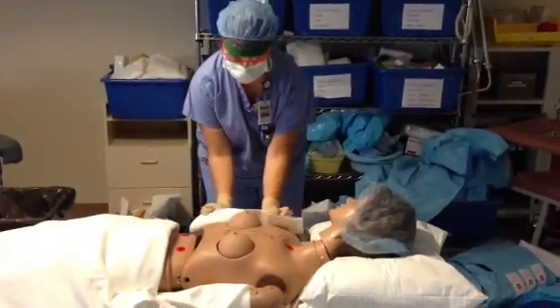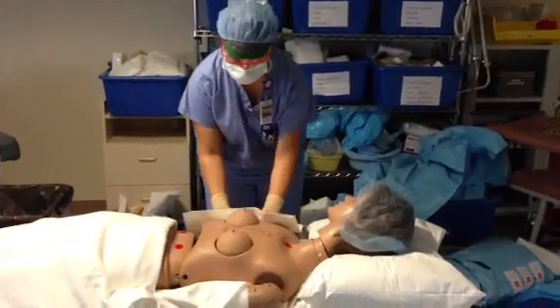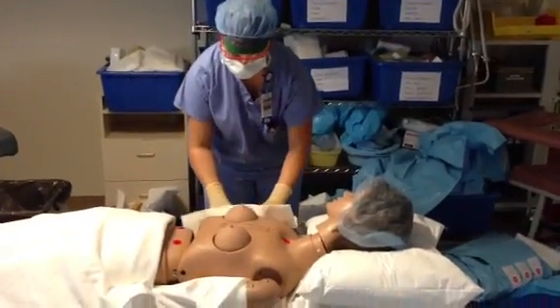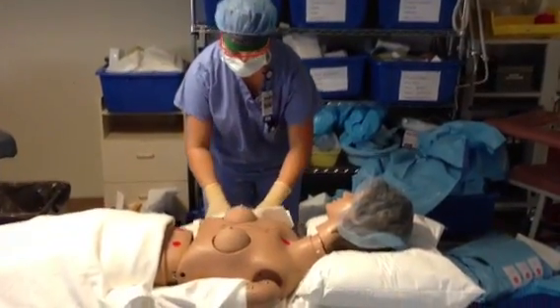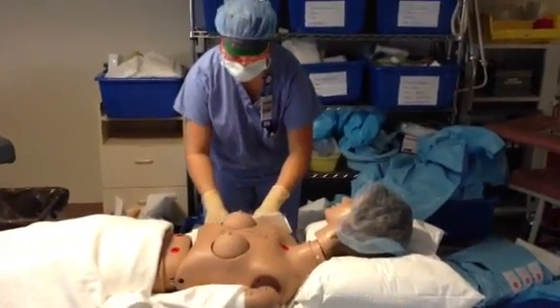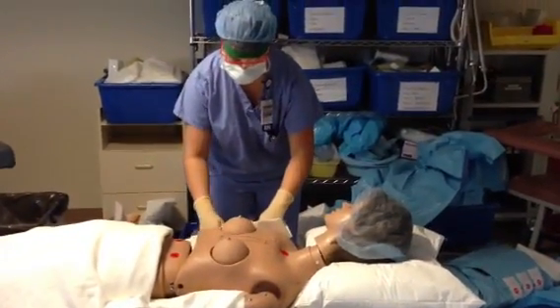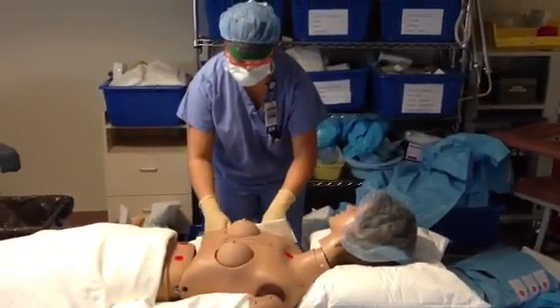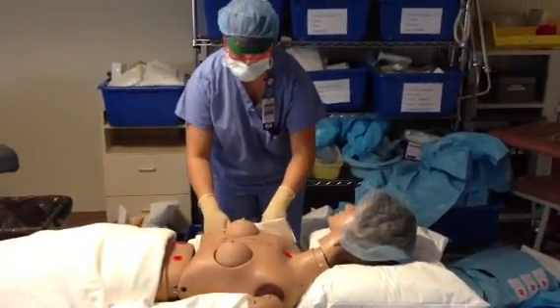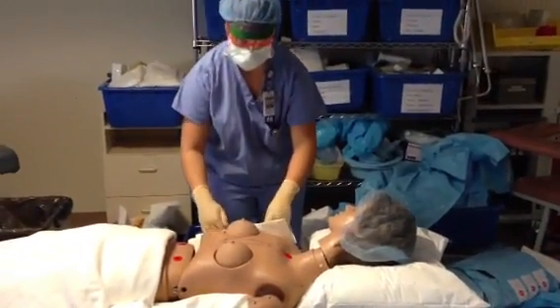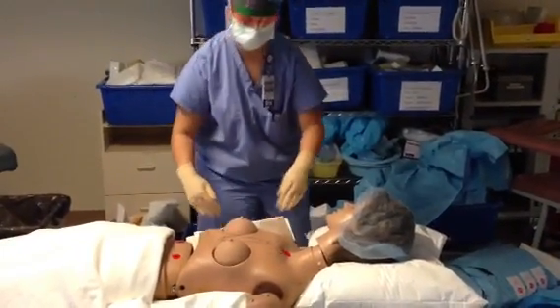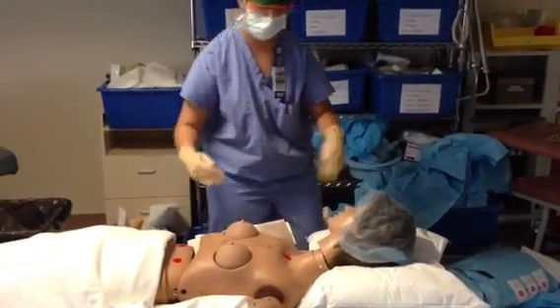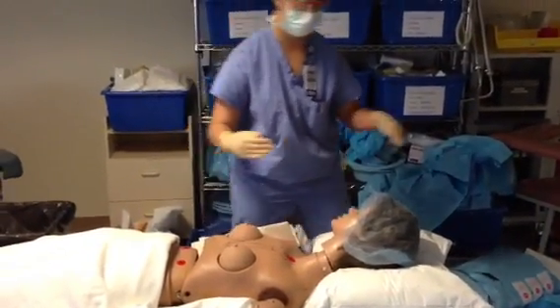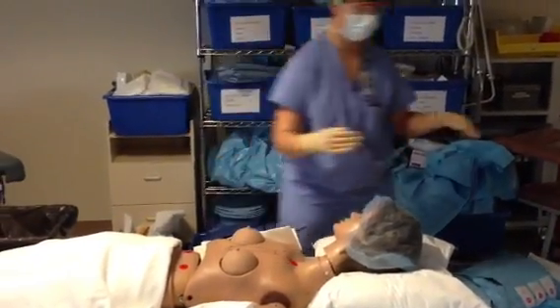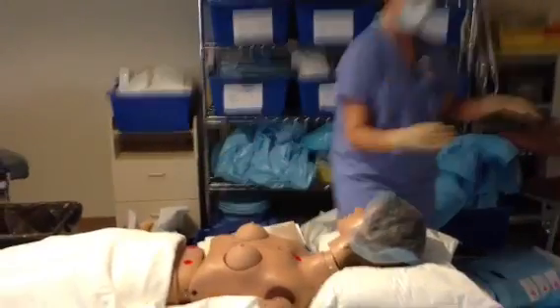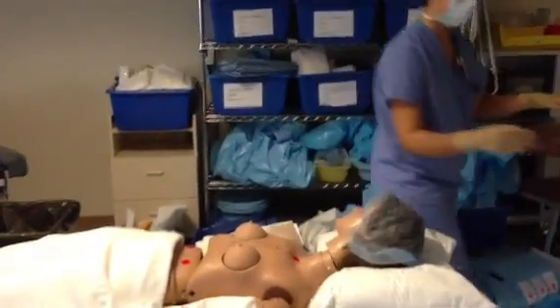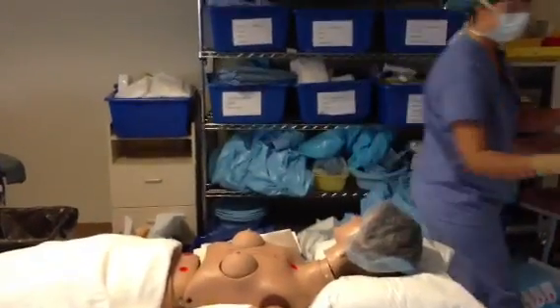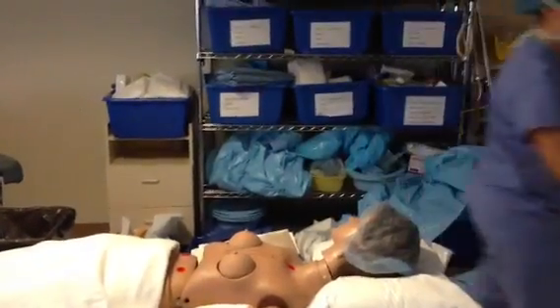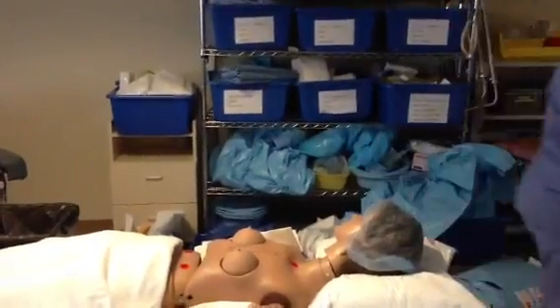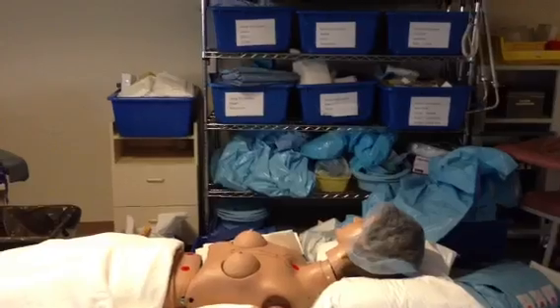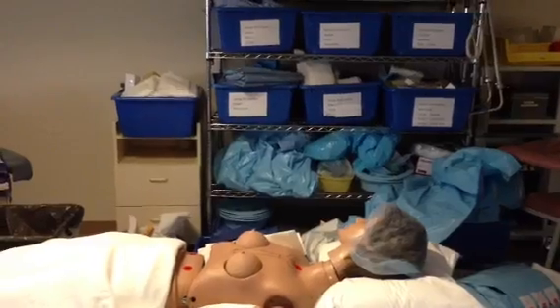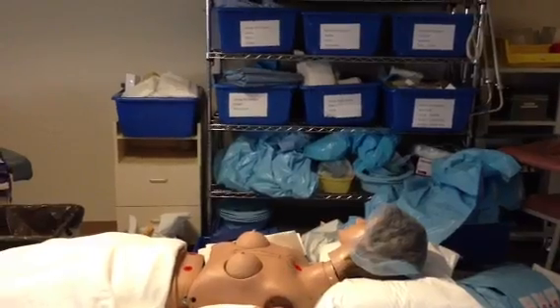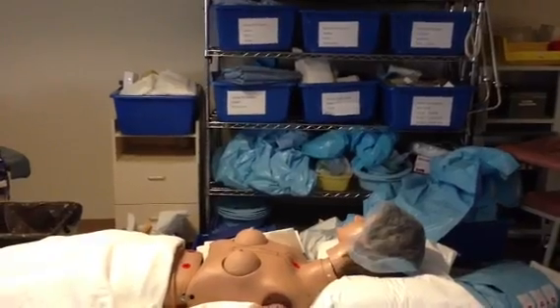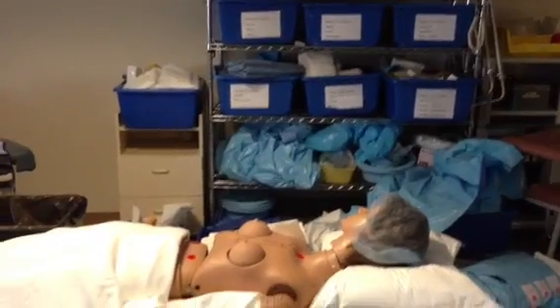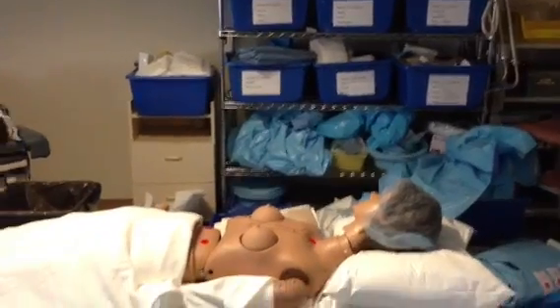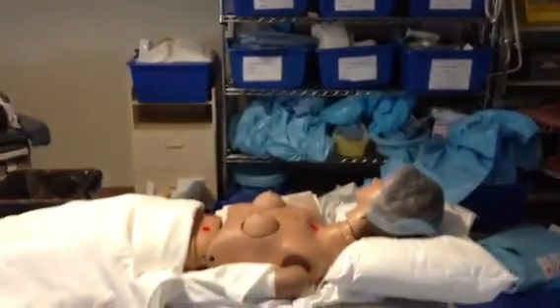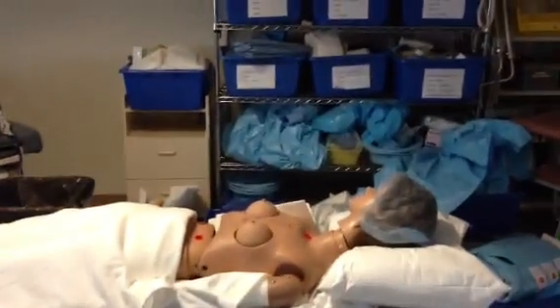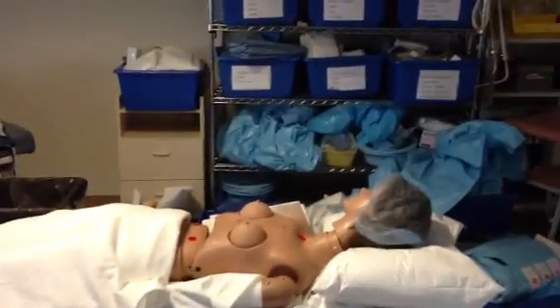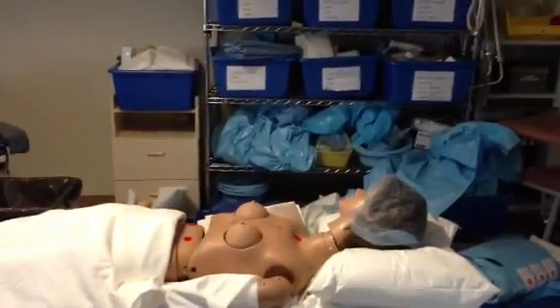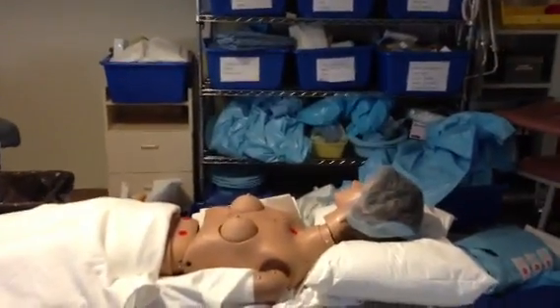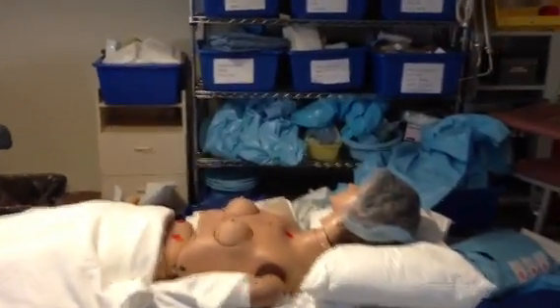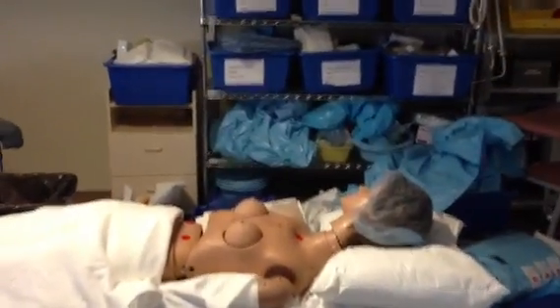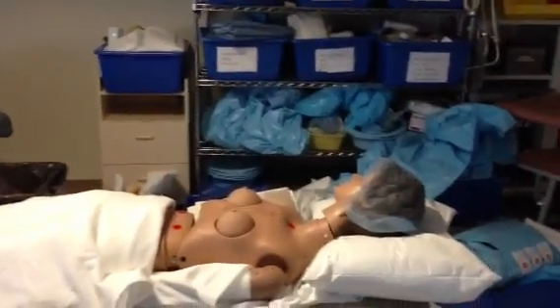Today we are going to show you how to prep the patient's skin for surgery with betadine scrub and paint.